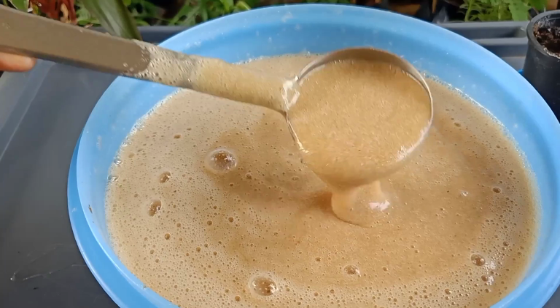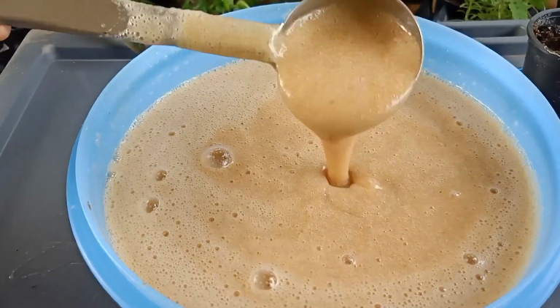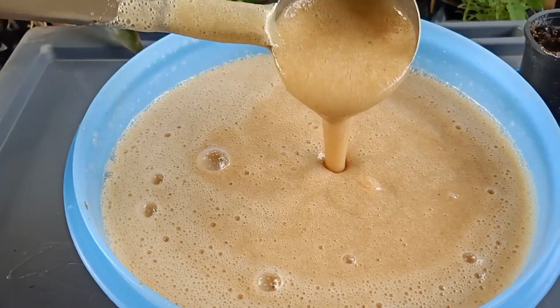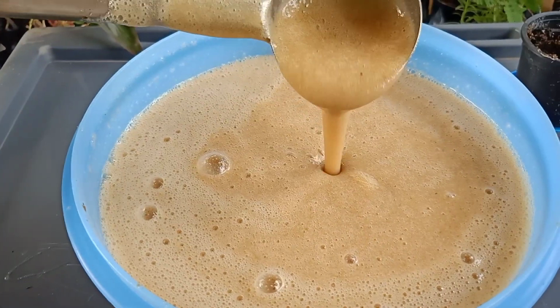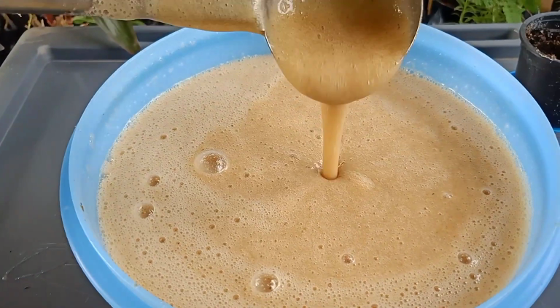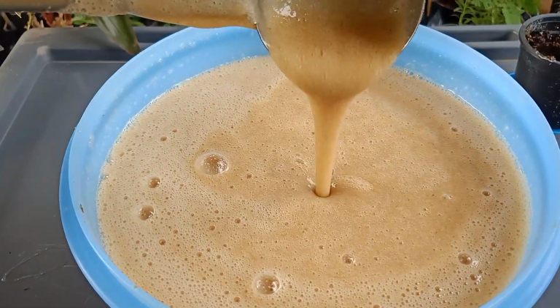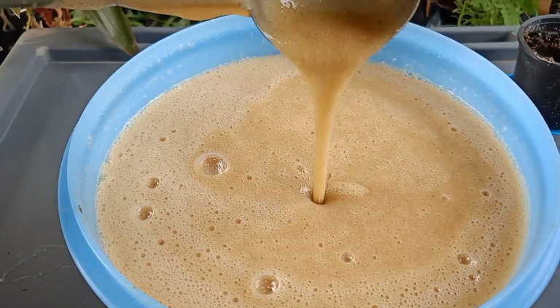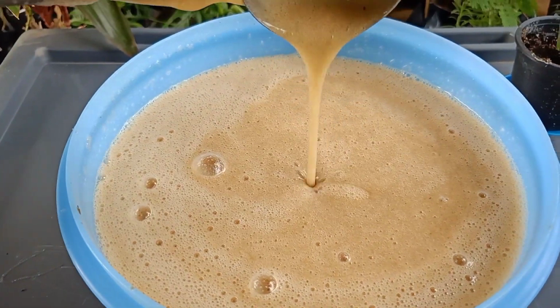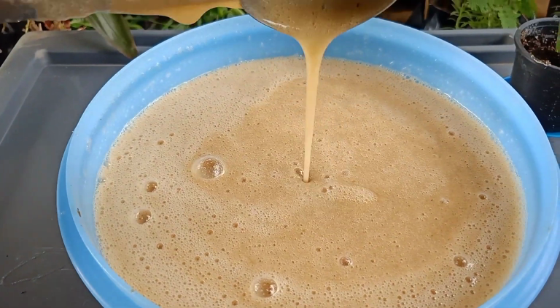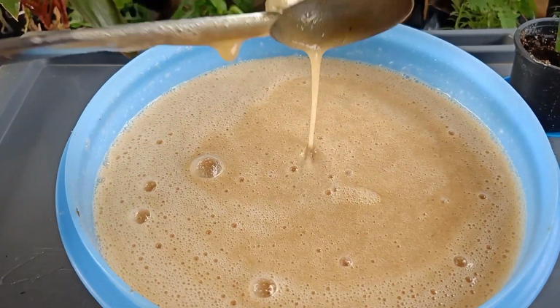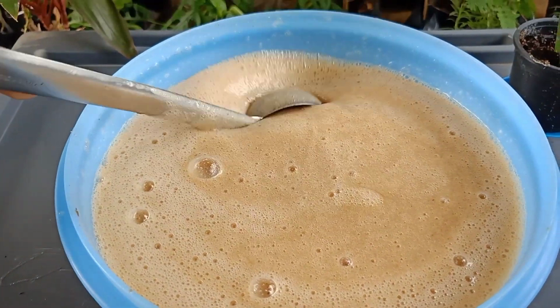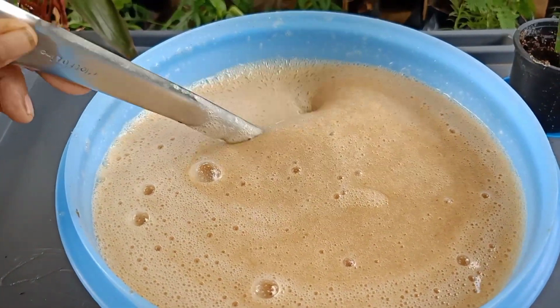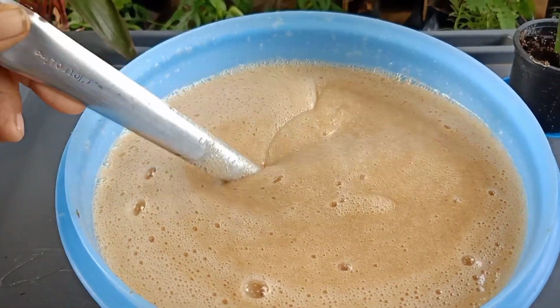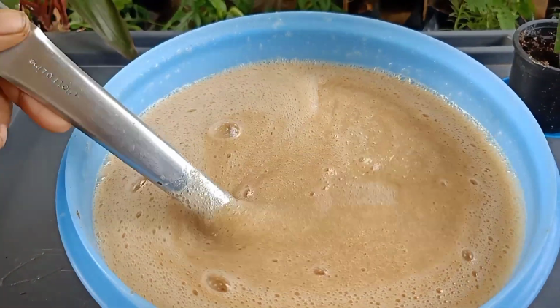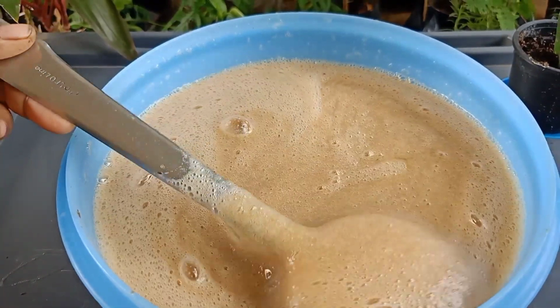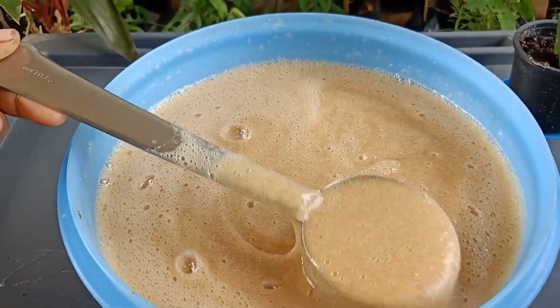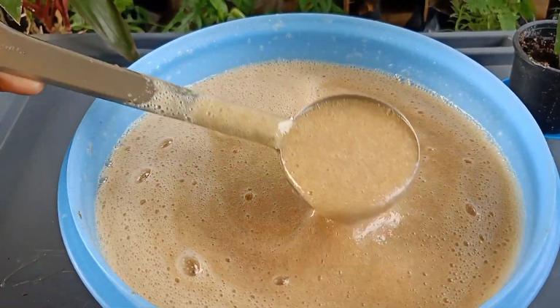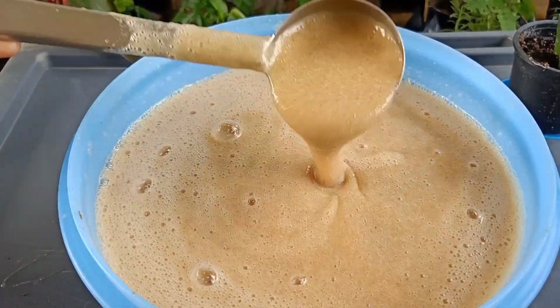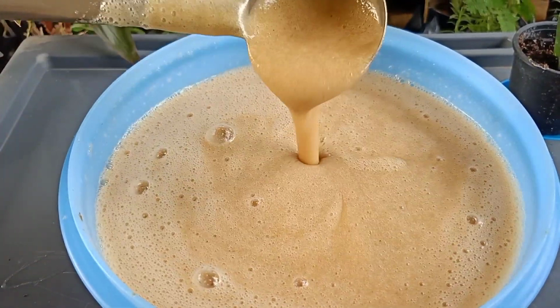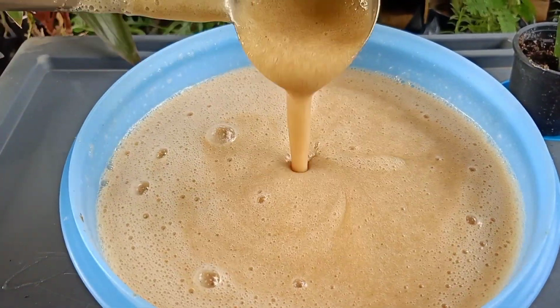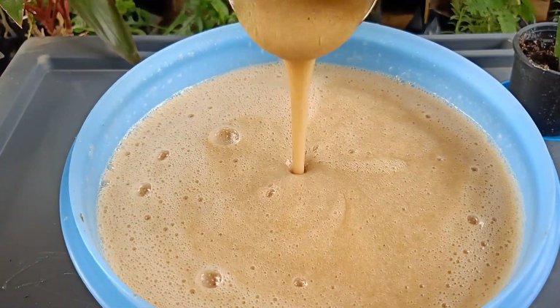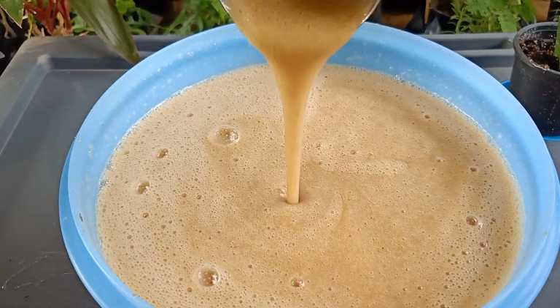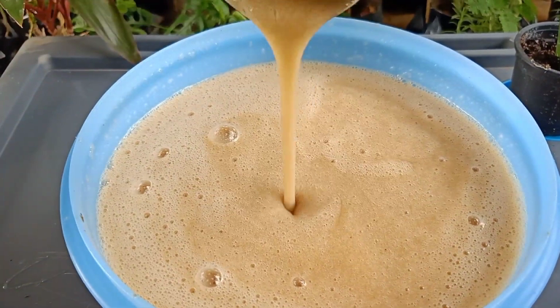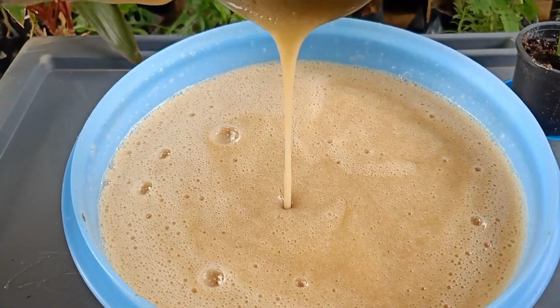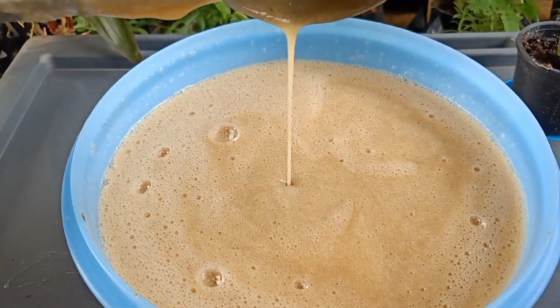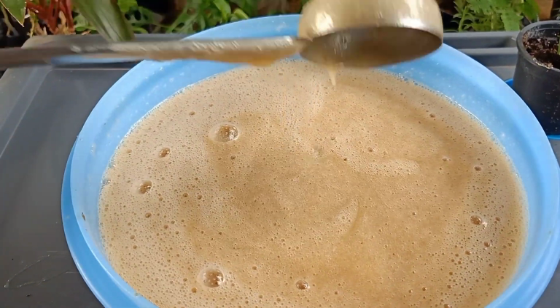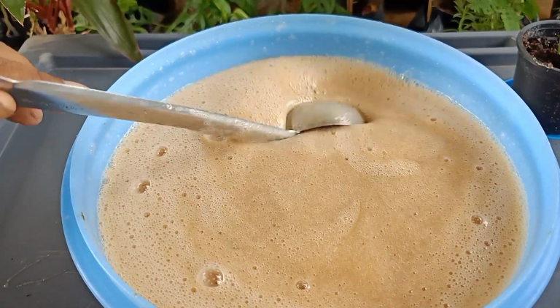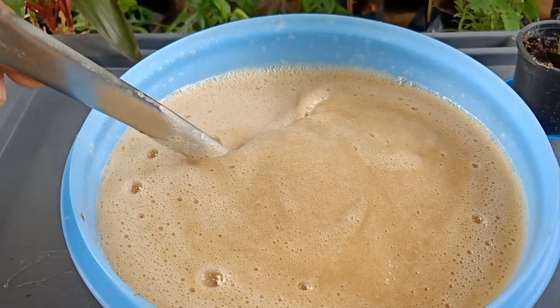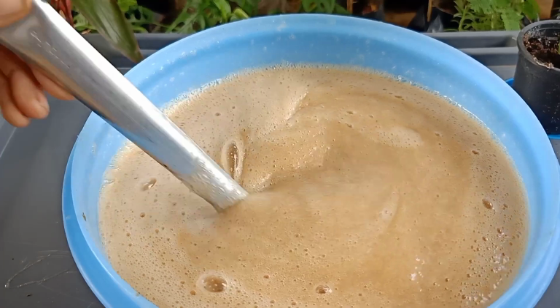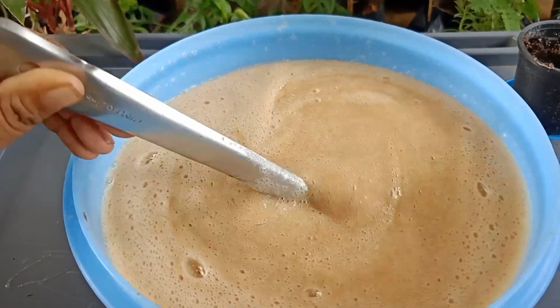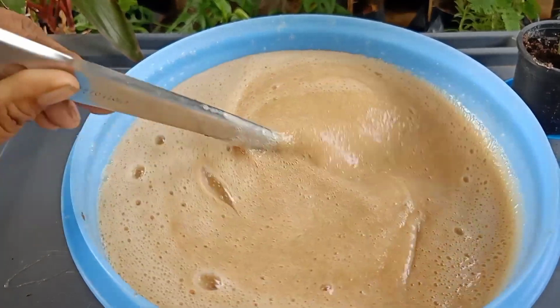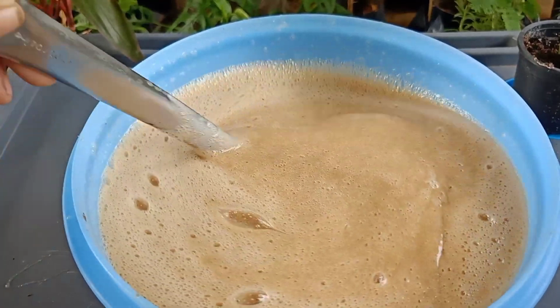Hi friends, good day to everyone. Today in this video we are going to see how to prepare shampoo base.